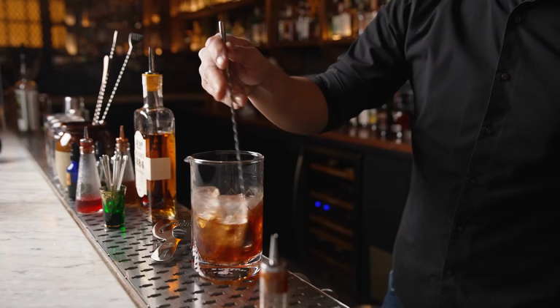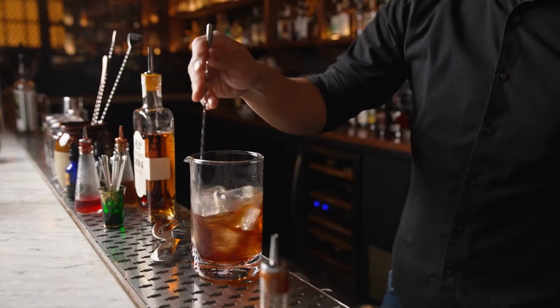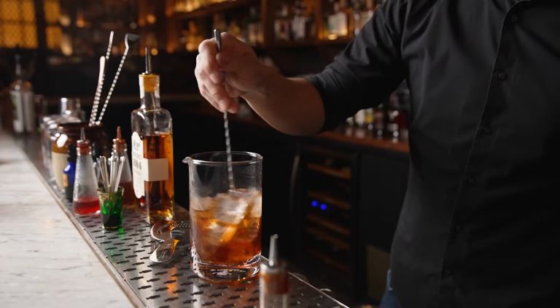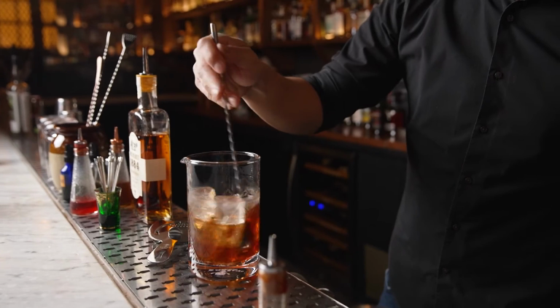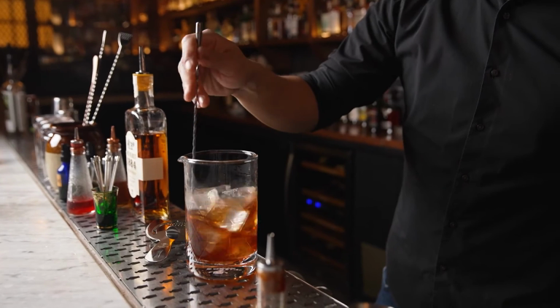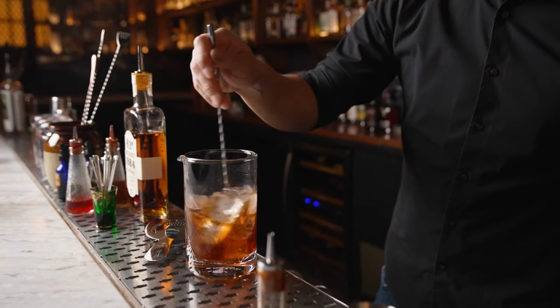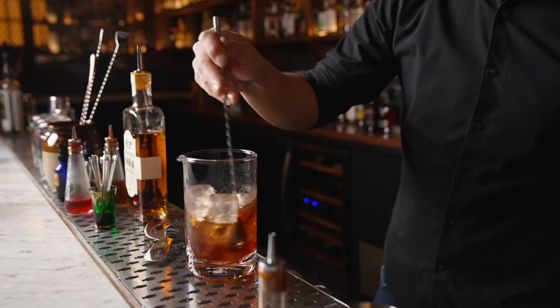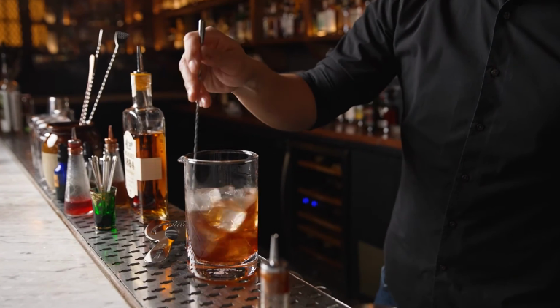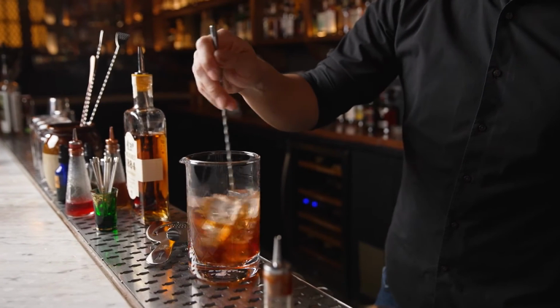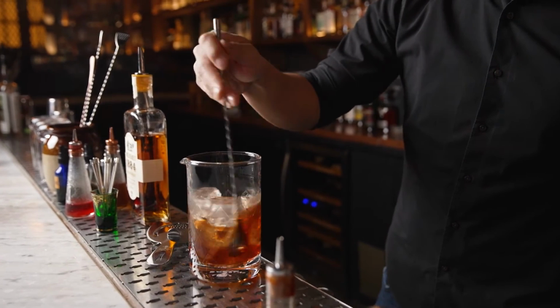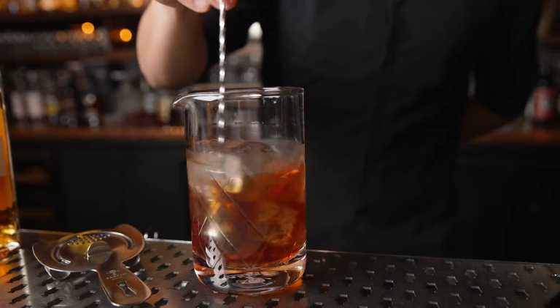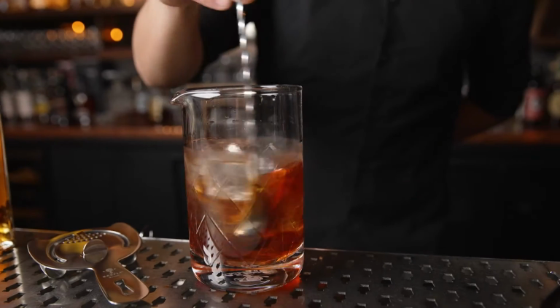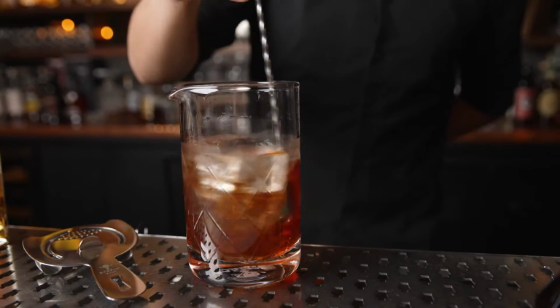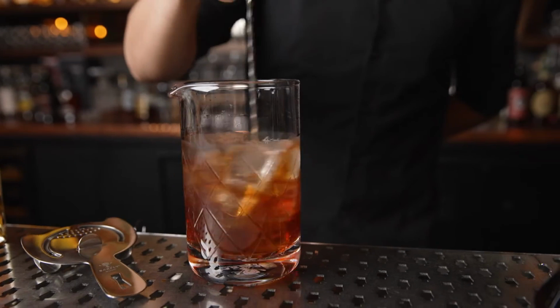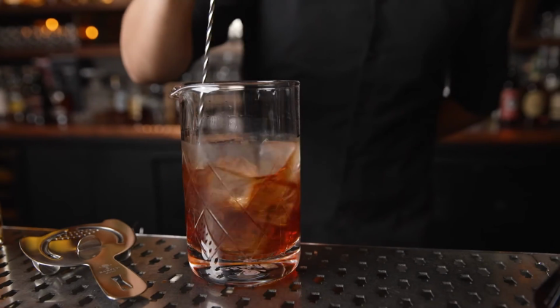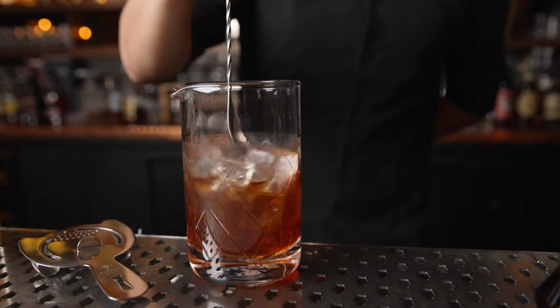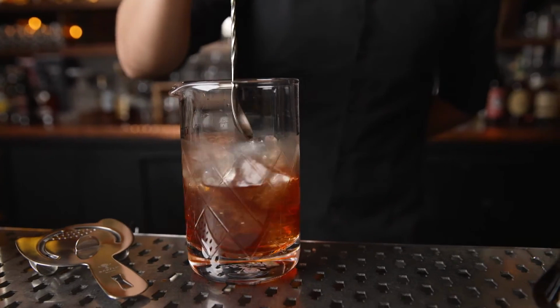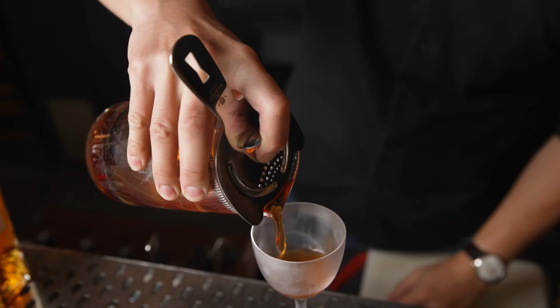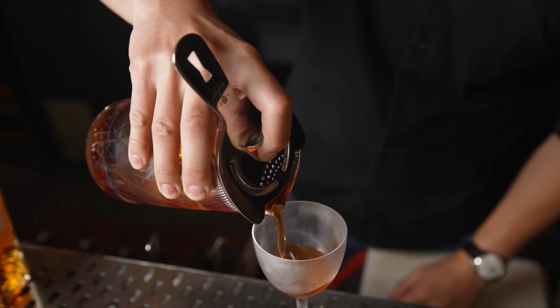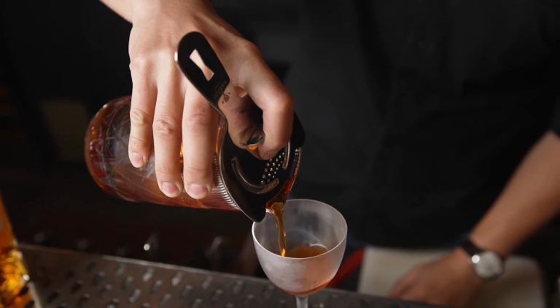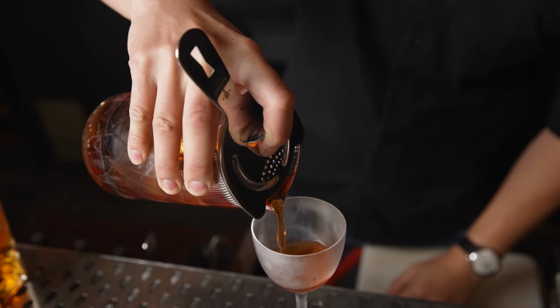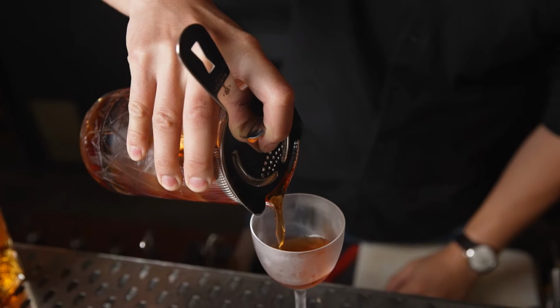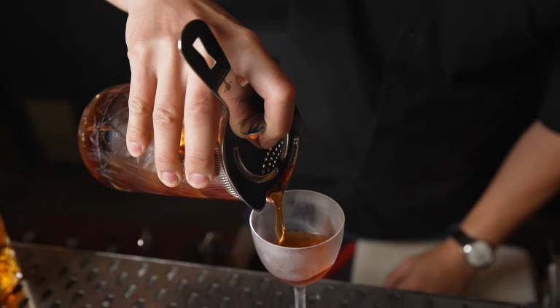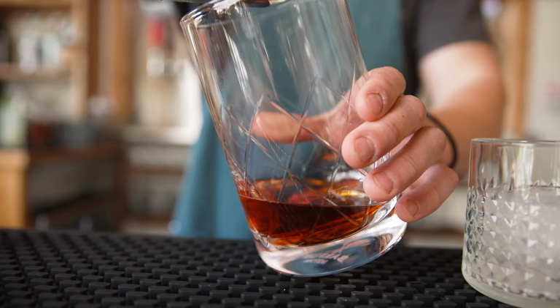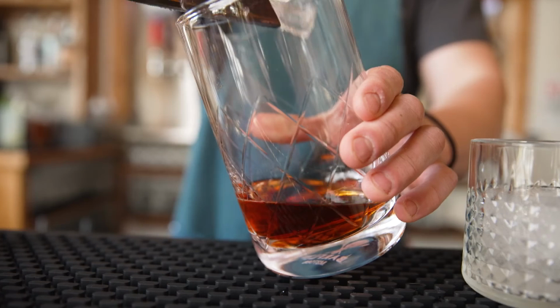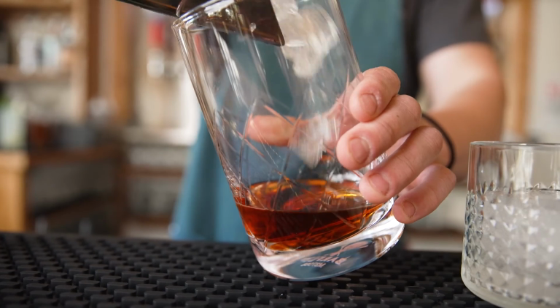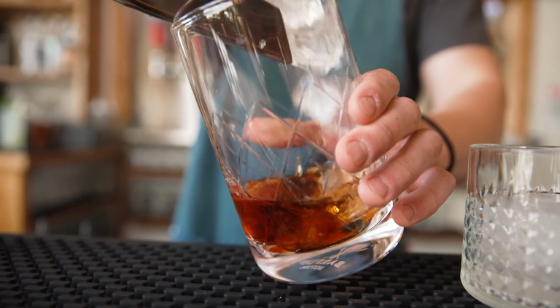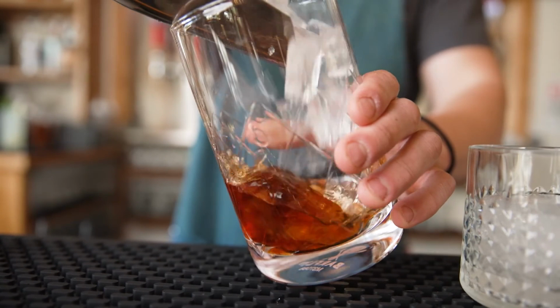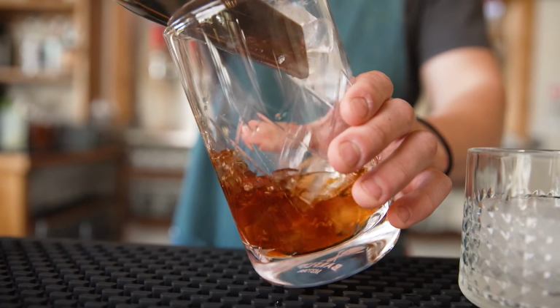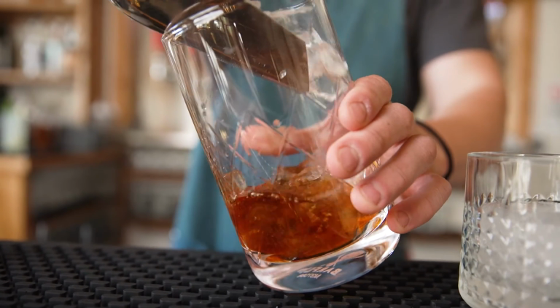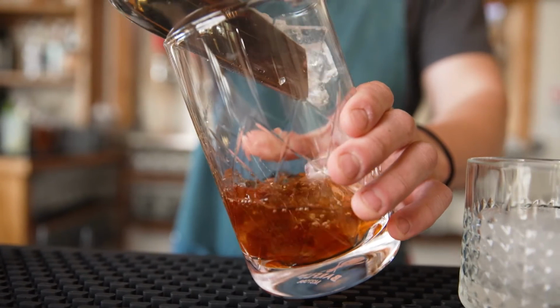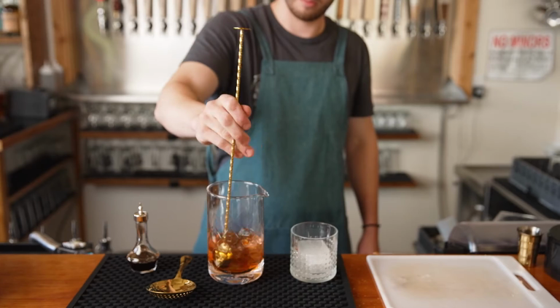The mixing glasses have a beautiful etched design, a seamless interior for less breakage, and a heavy weighted base for stability.